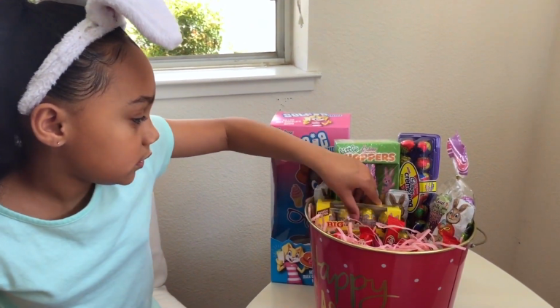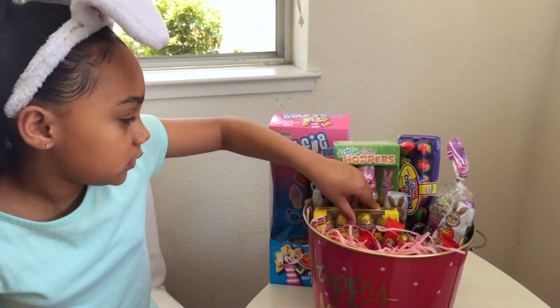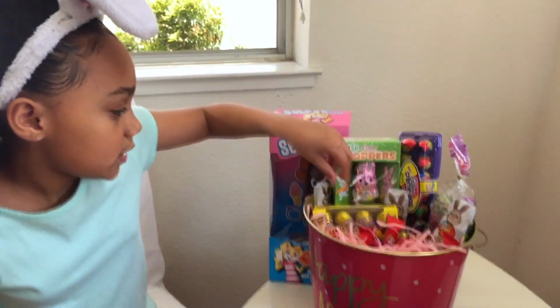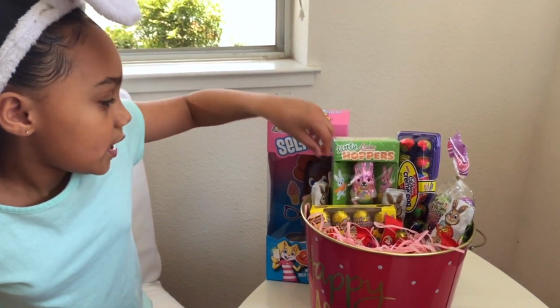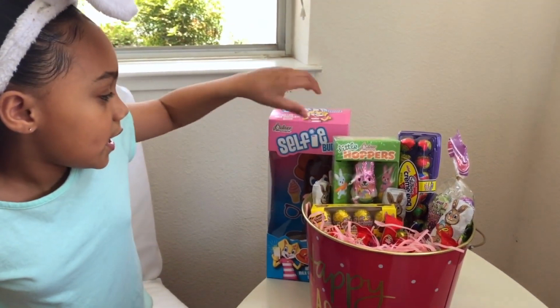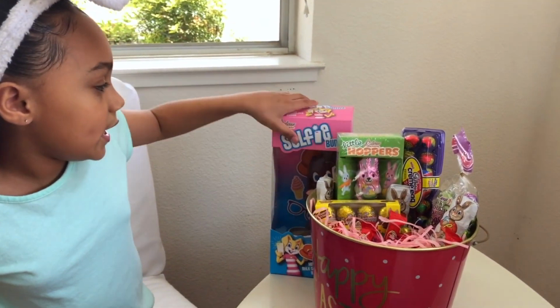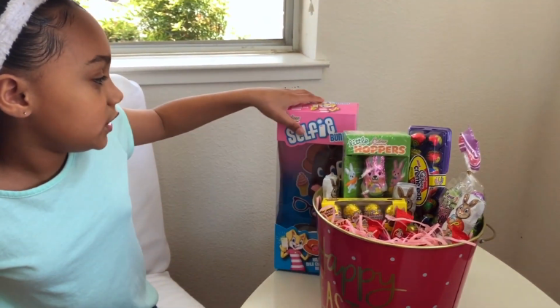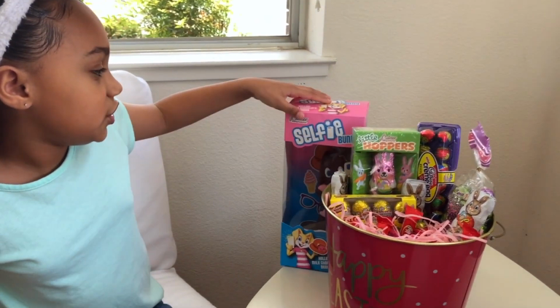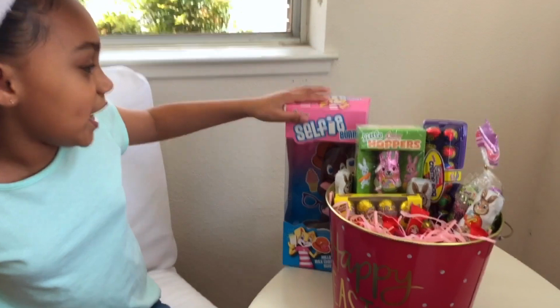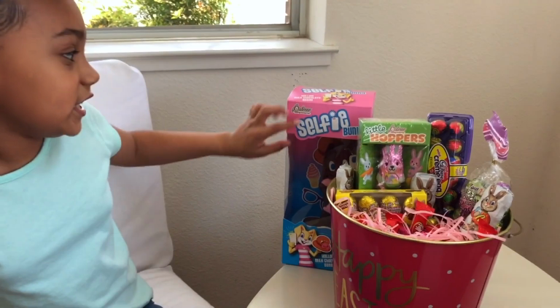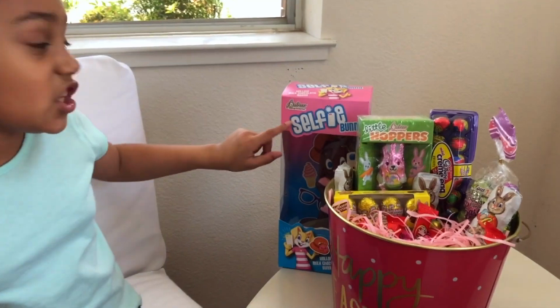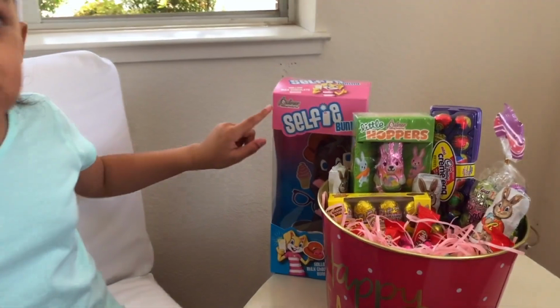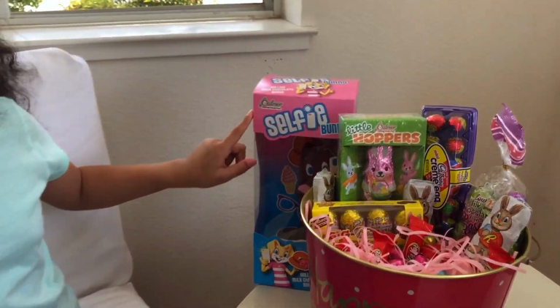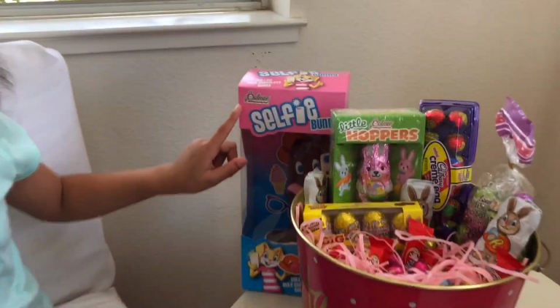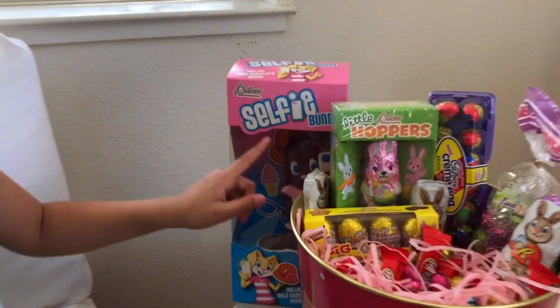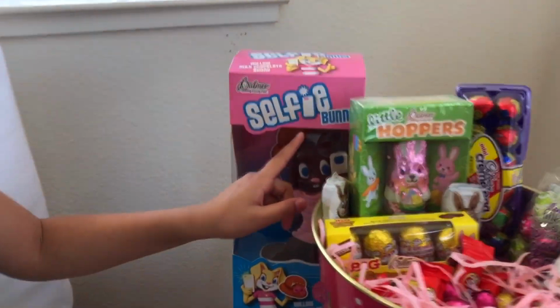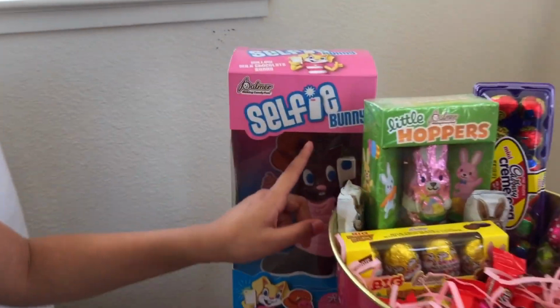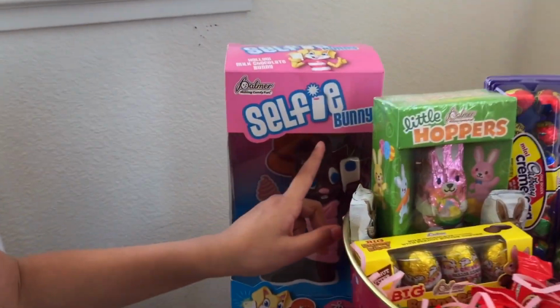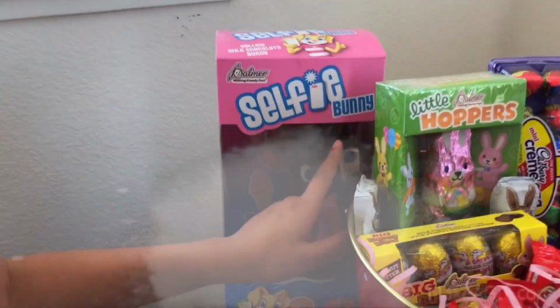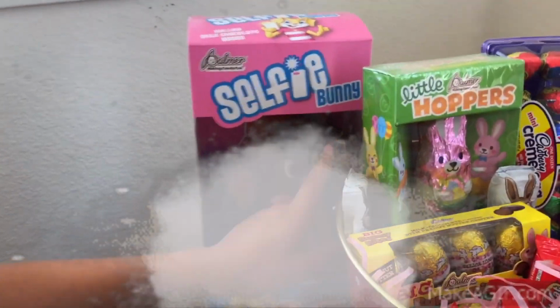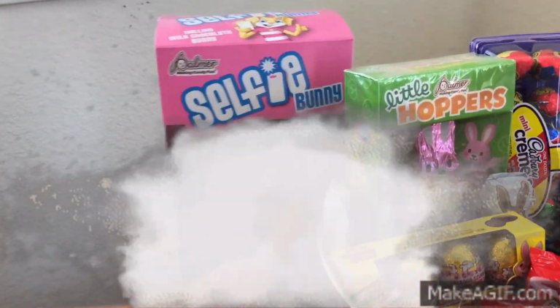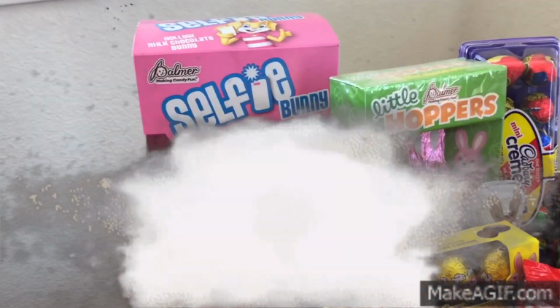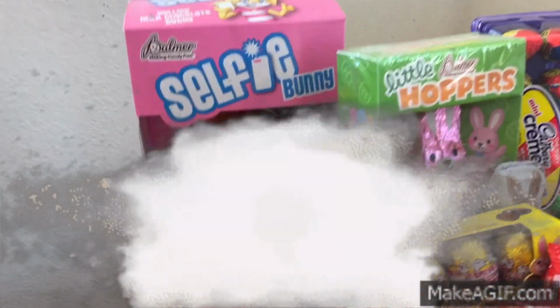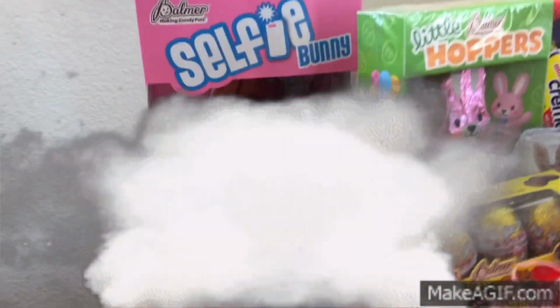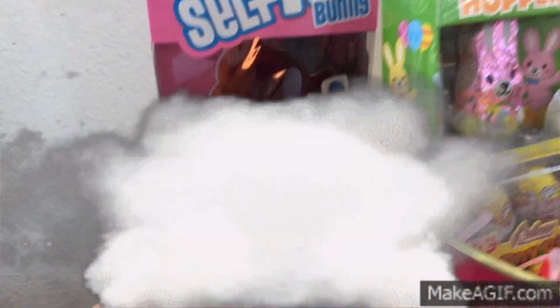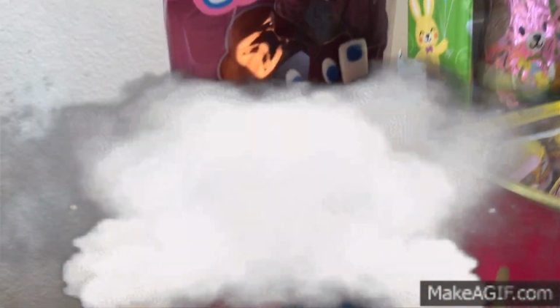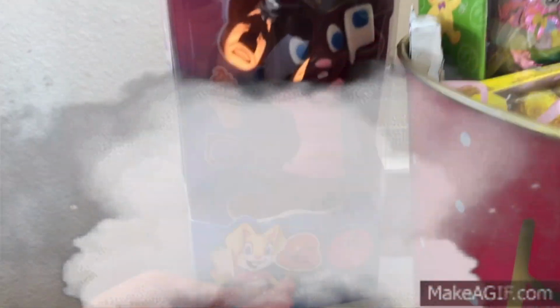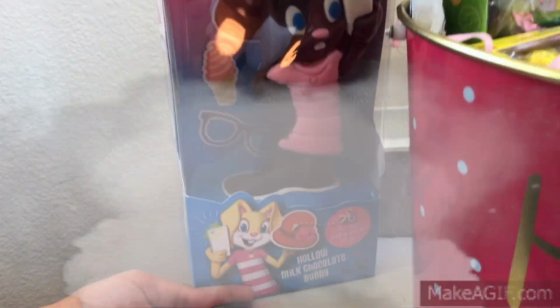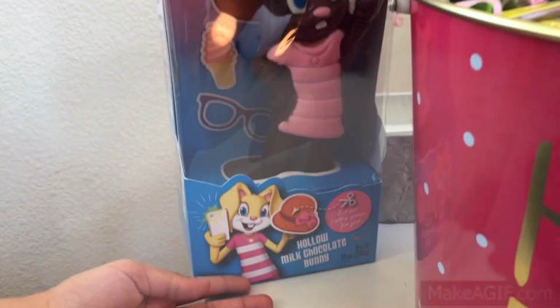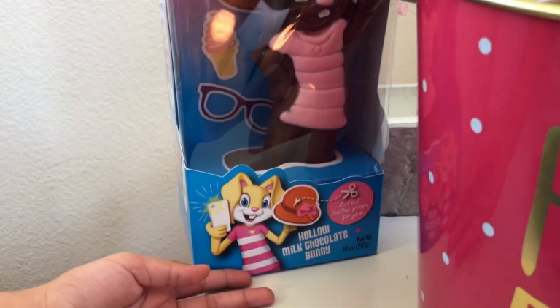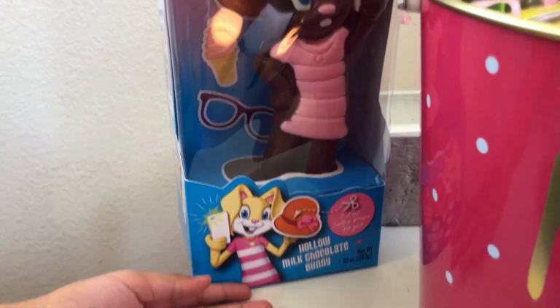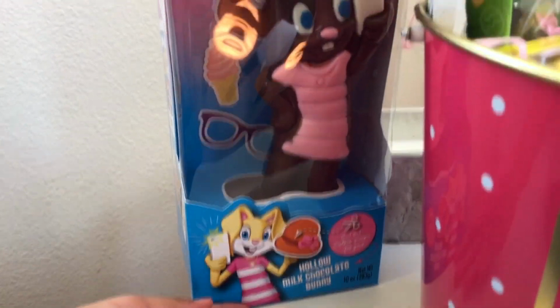And she has Sophie Bunny — this ginormous chocolate.